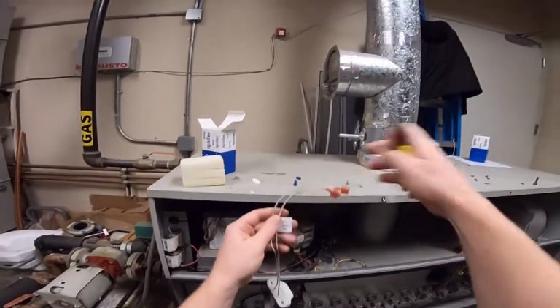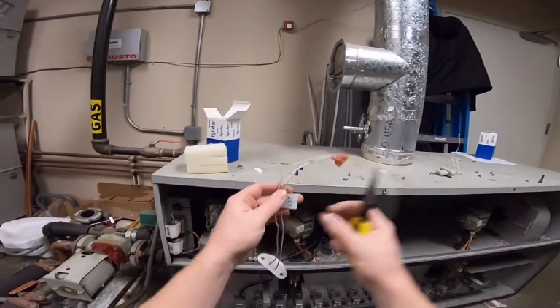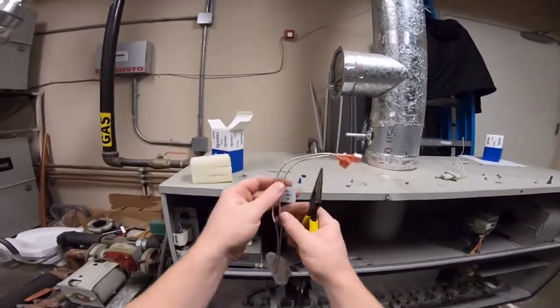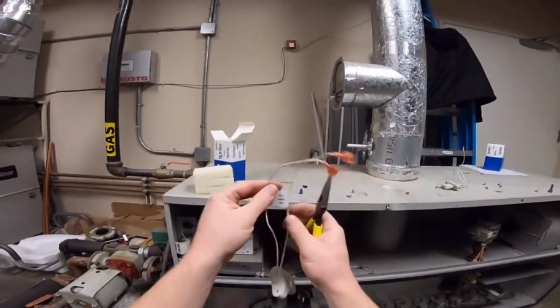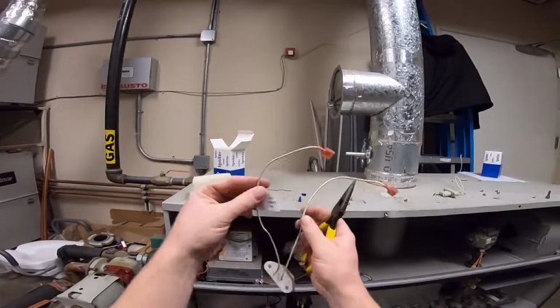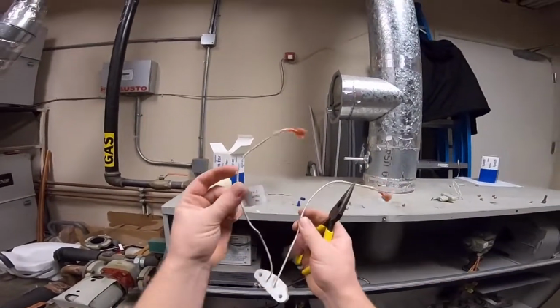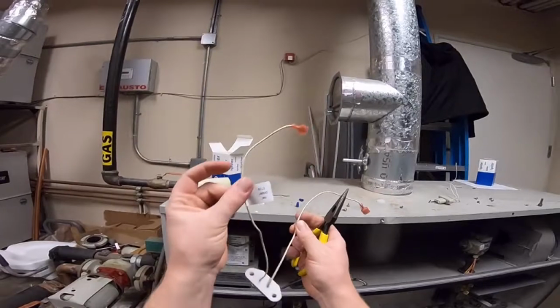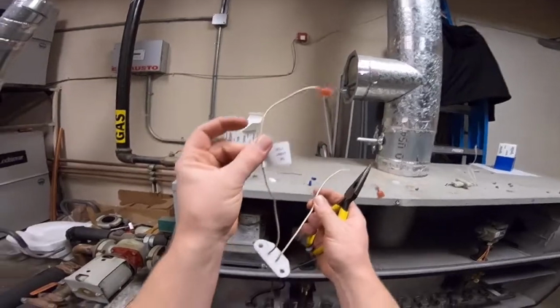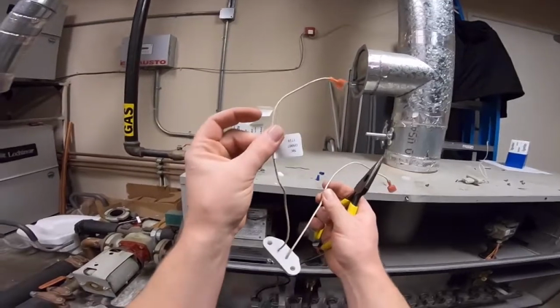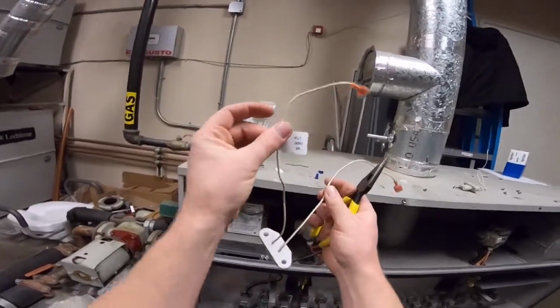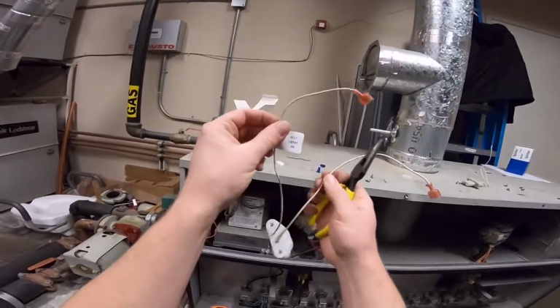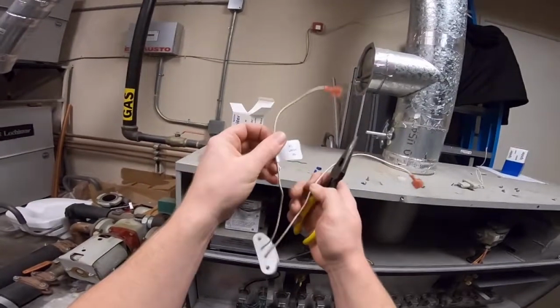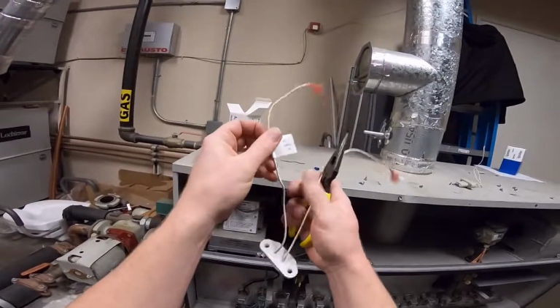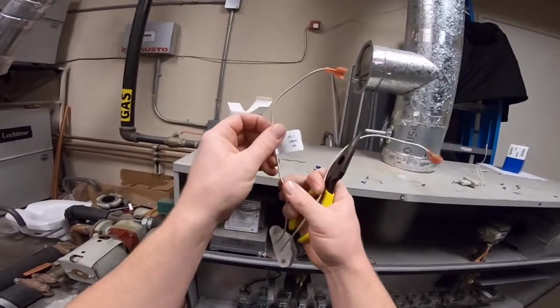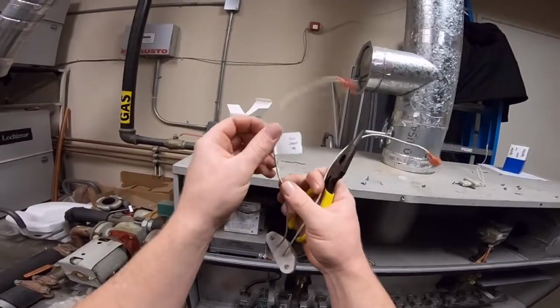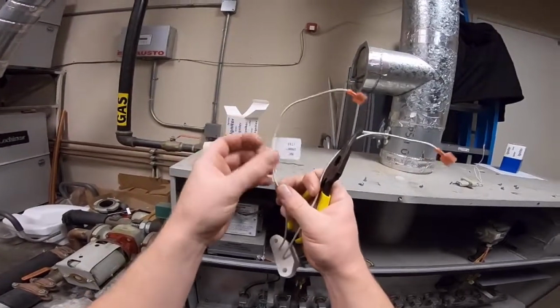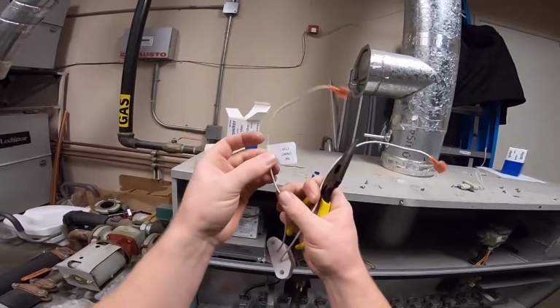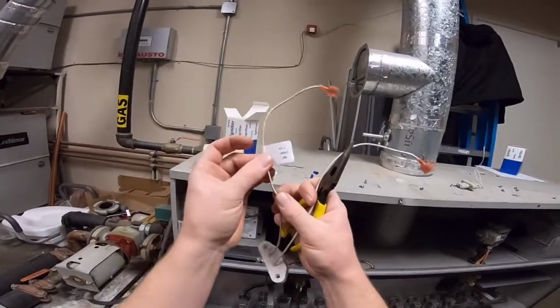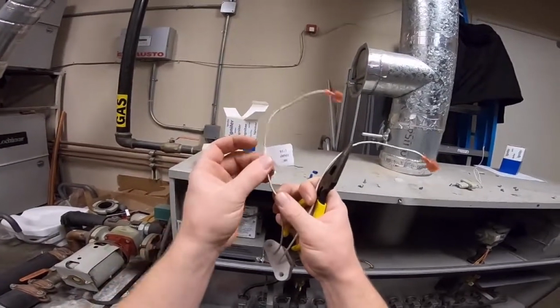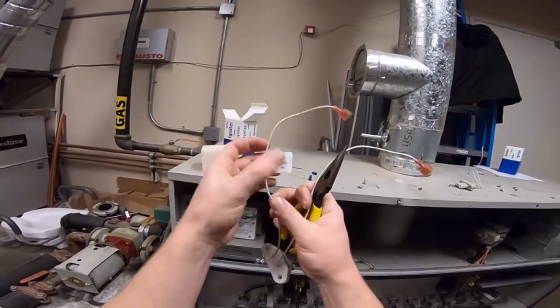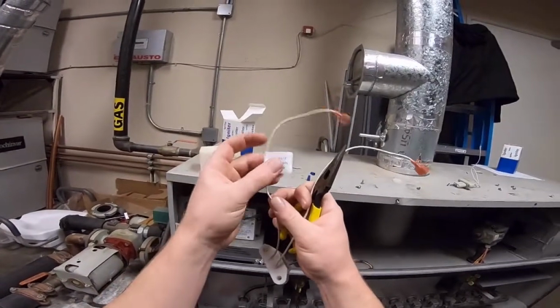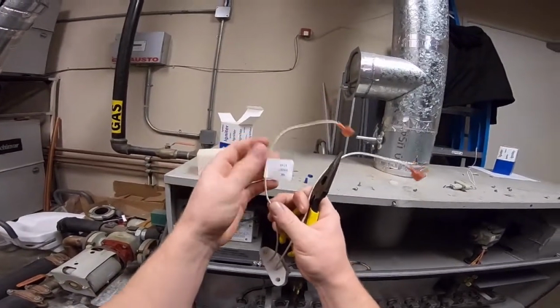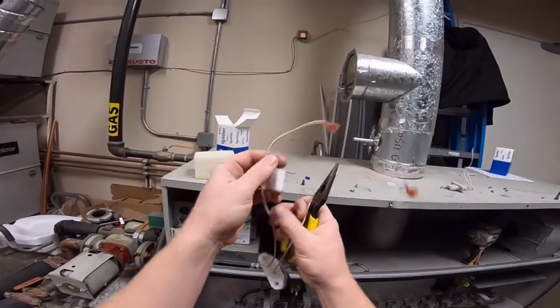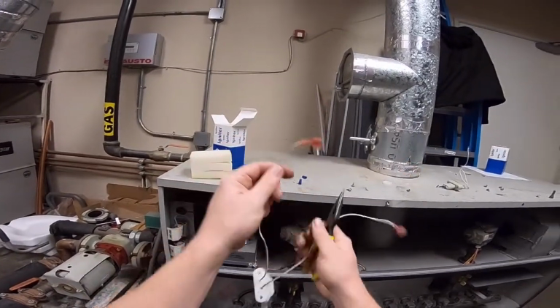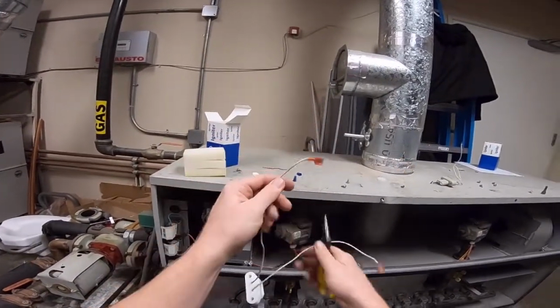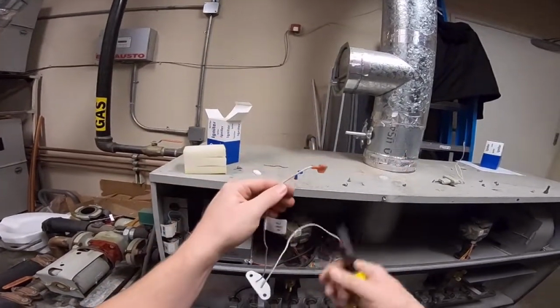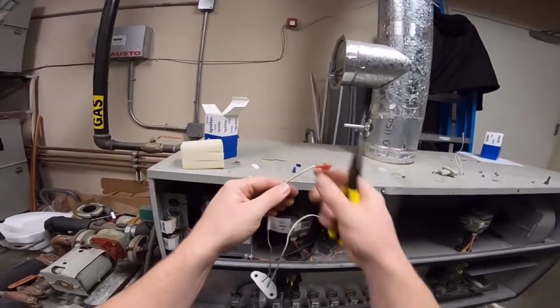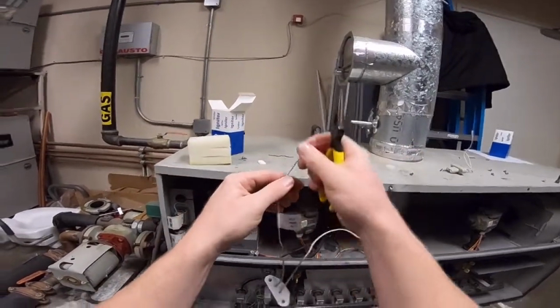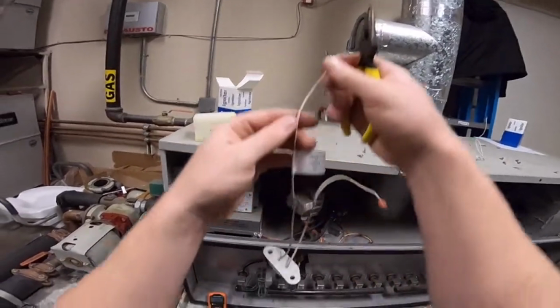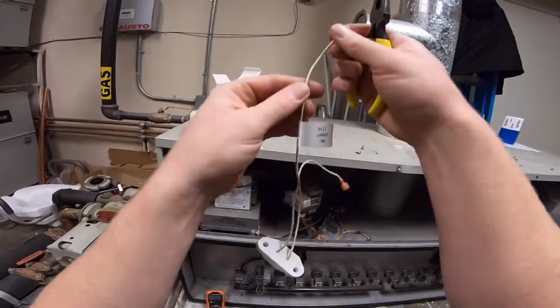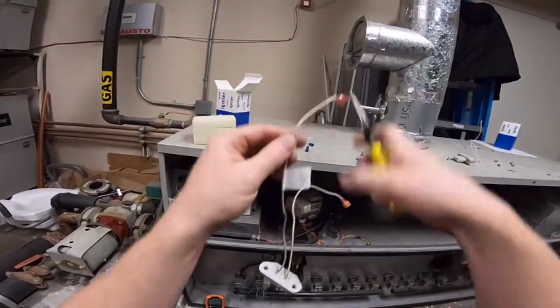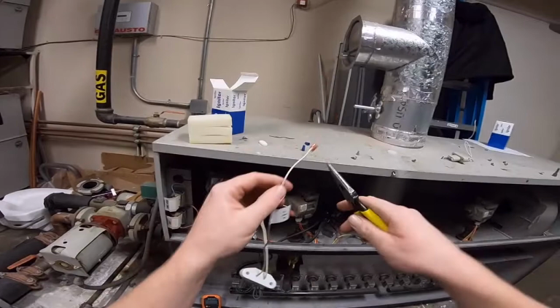Leave the label on there — that way if in the future we need to order another one, we've got the part number there that we need.